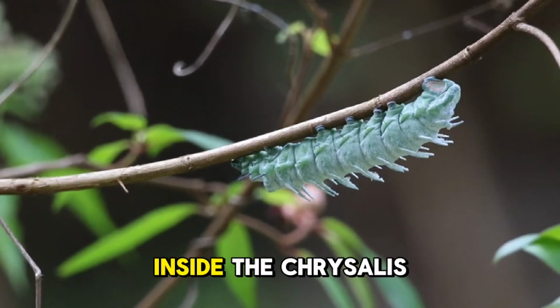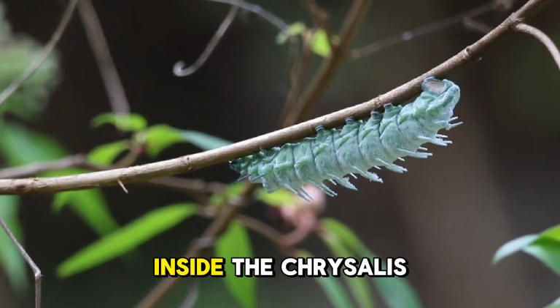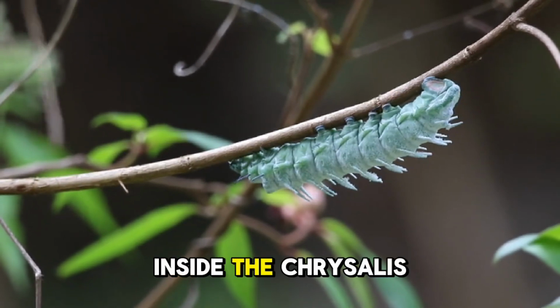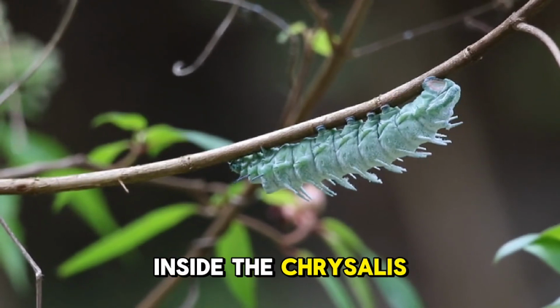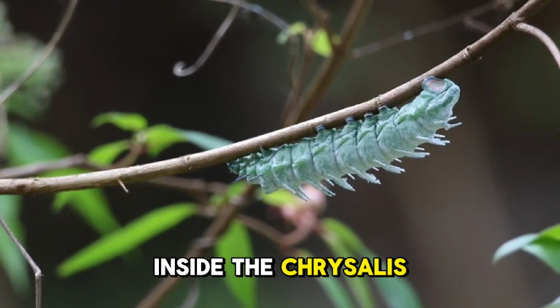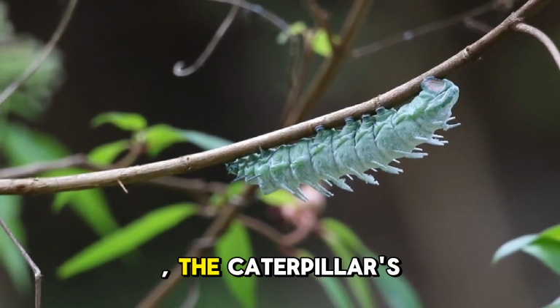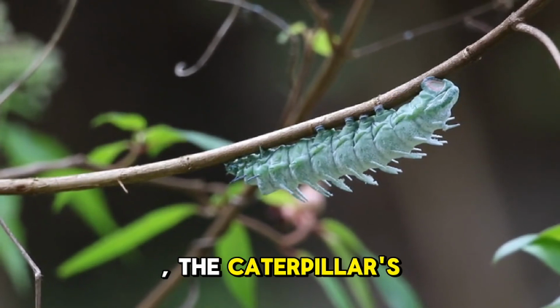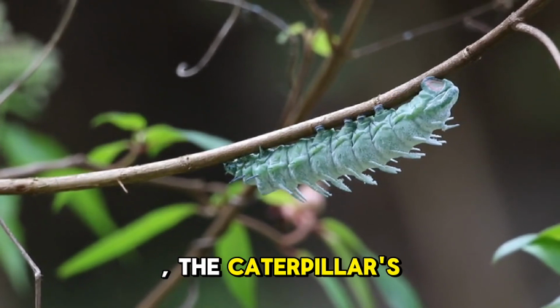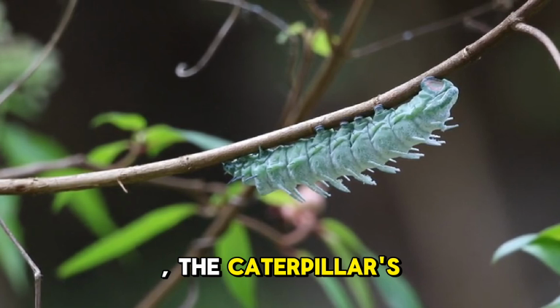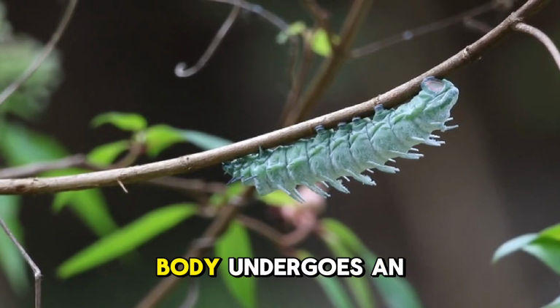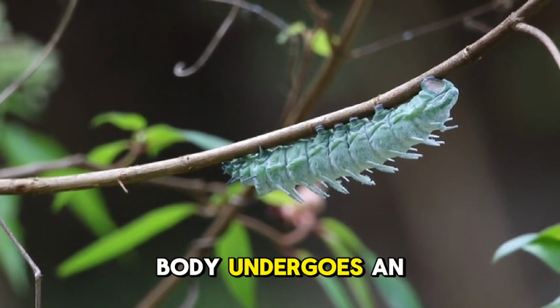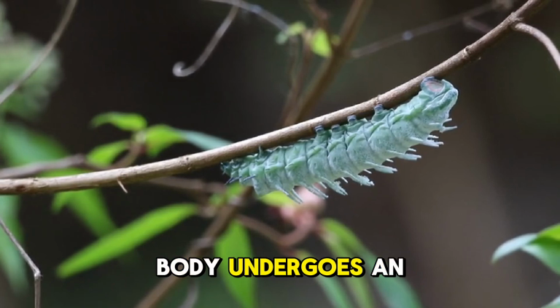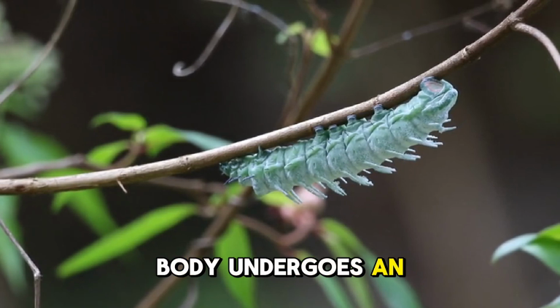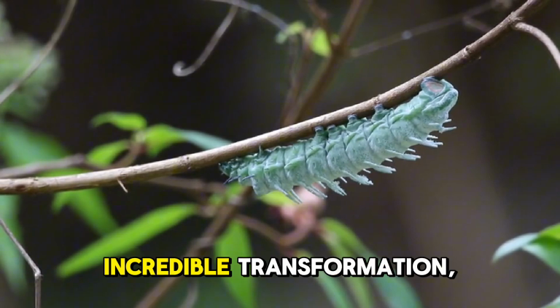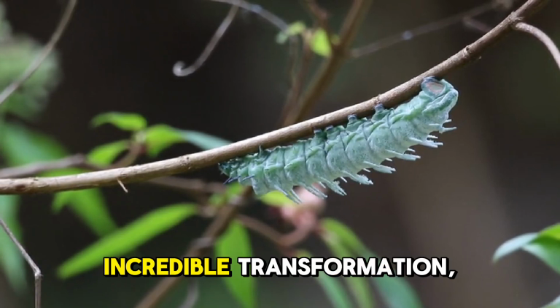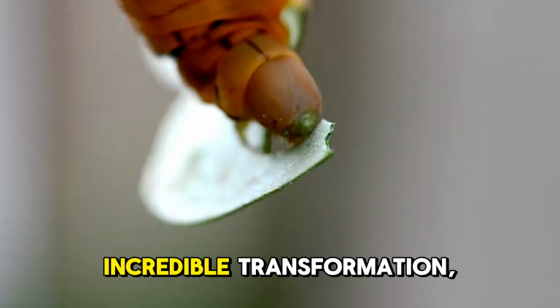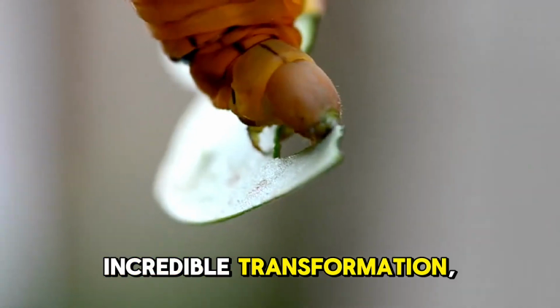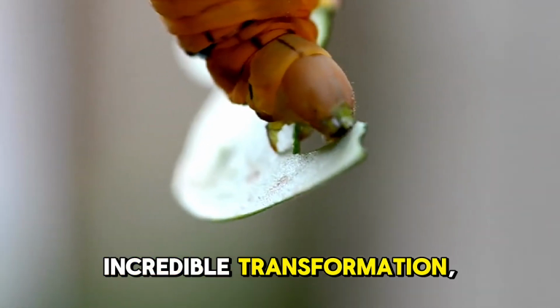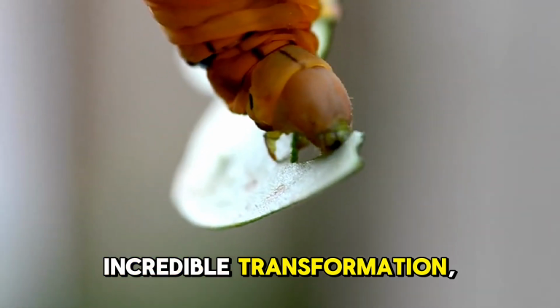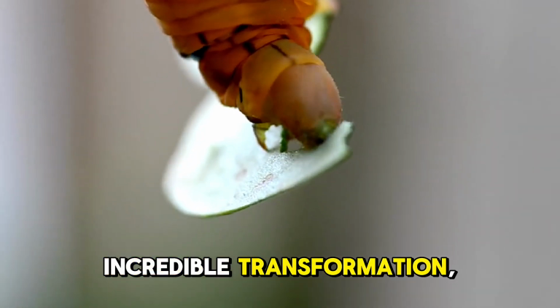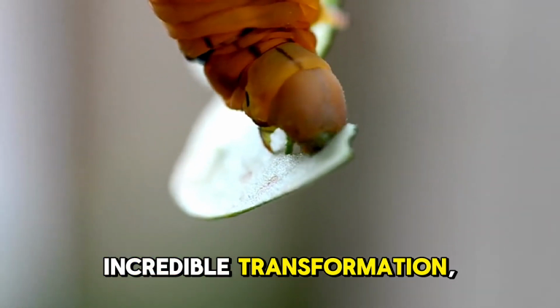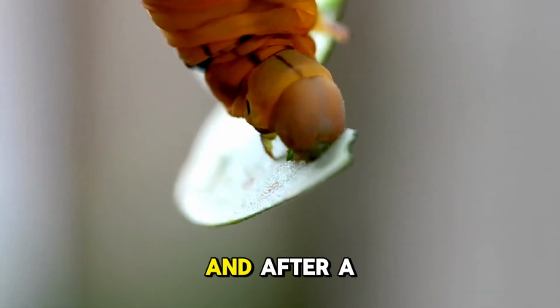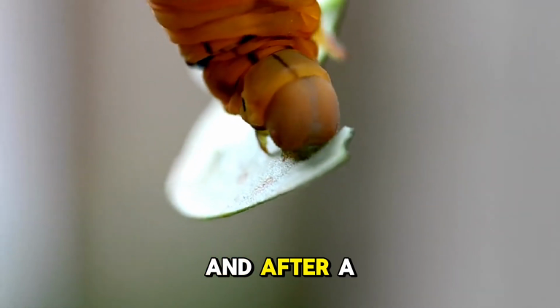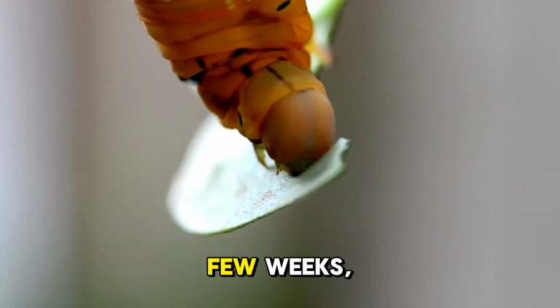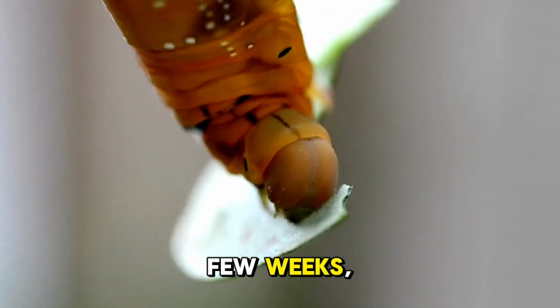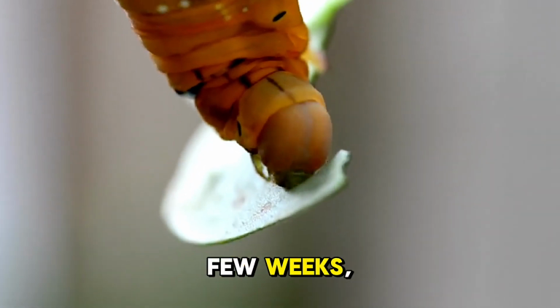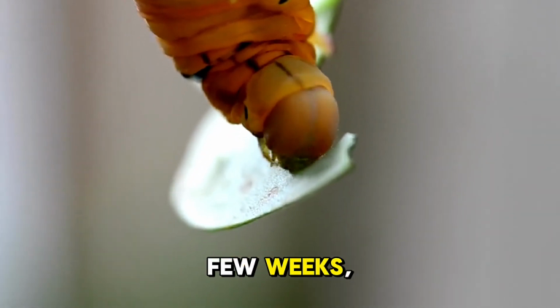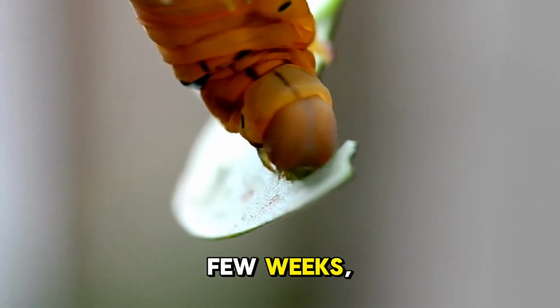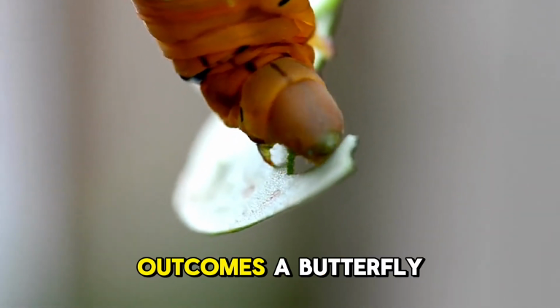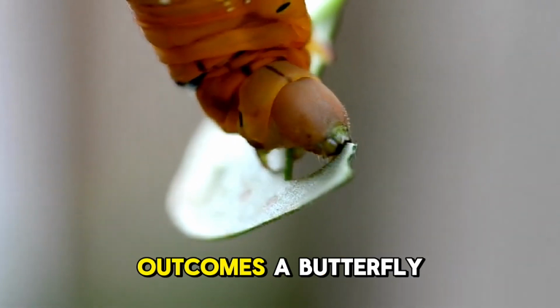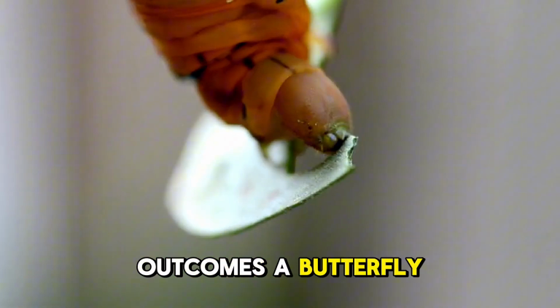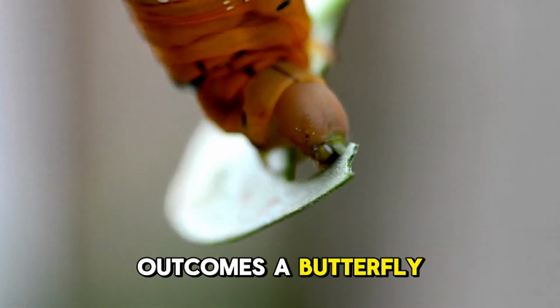Inside the chrysalis, the caterpillar's body undergoes an incredible transformation, and after a few weeks, out comes a butterfly.